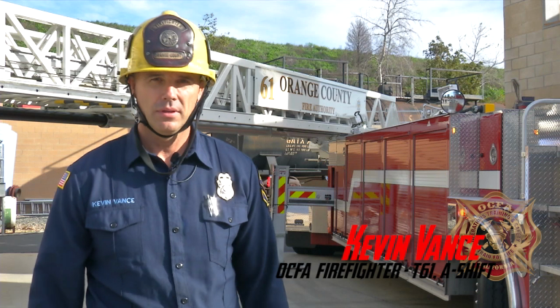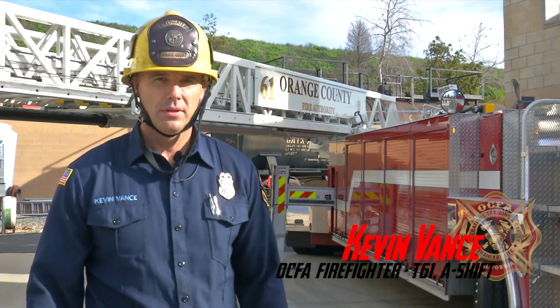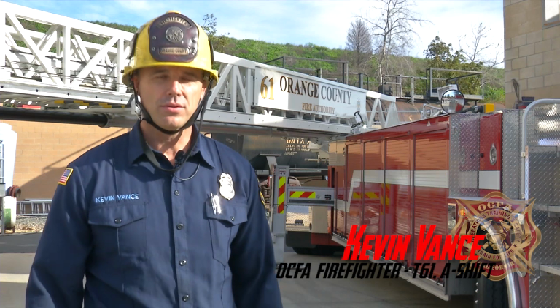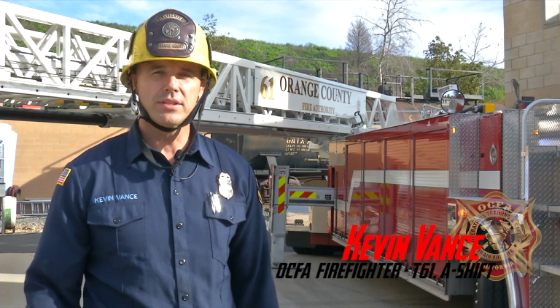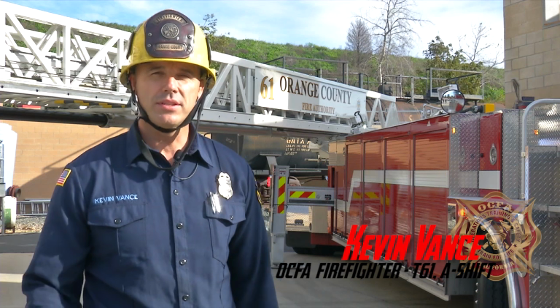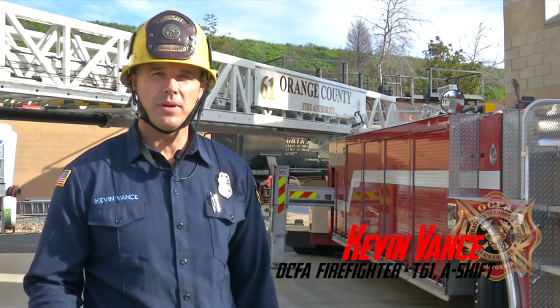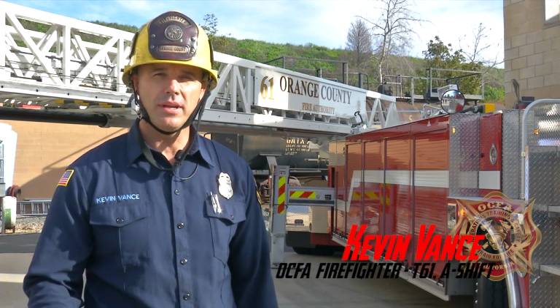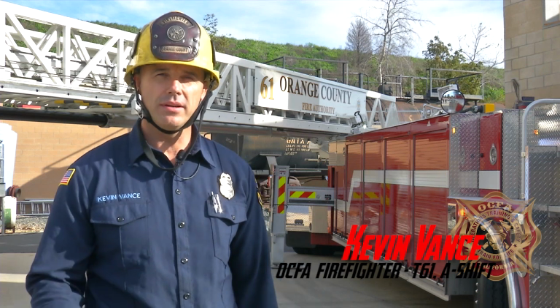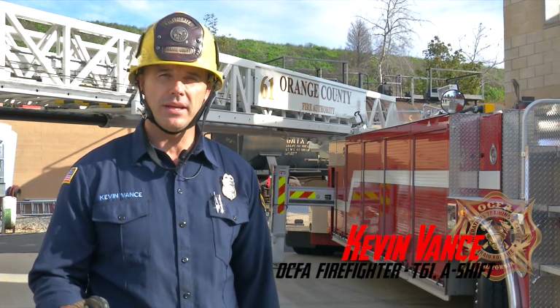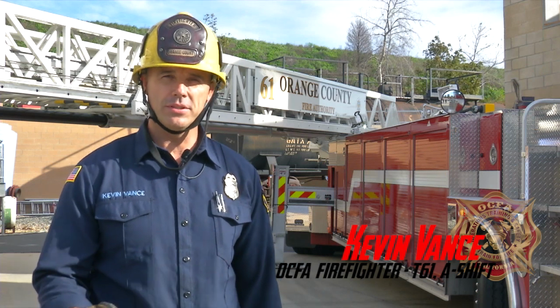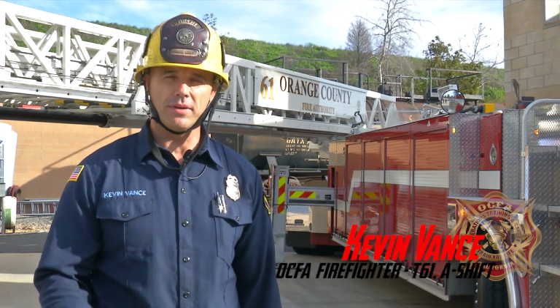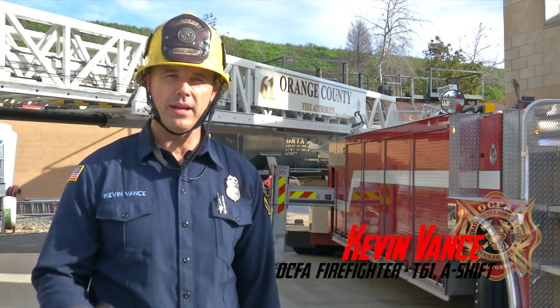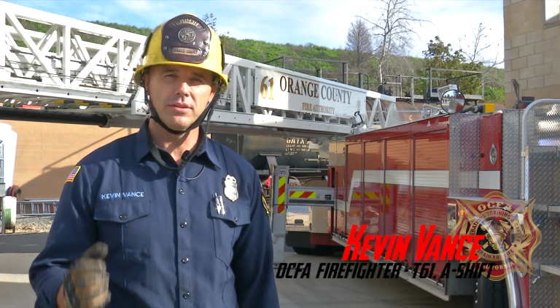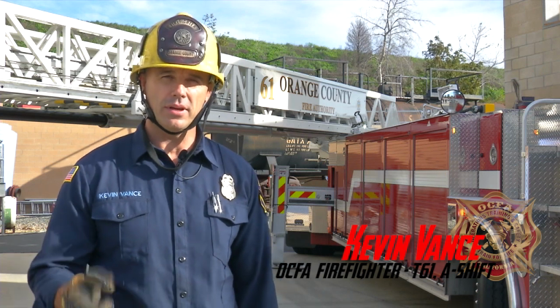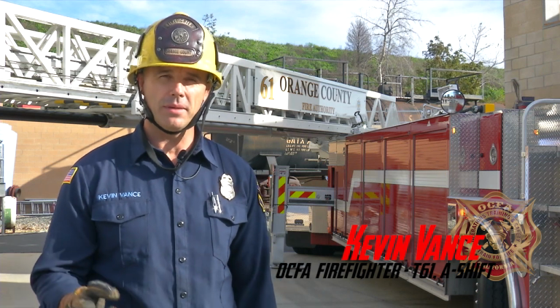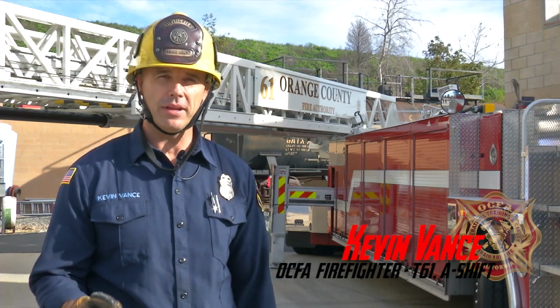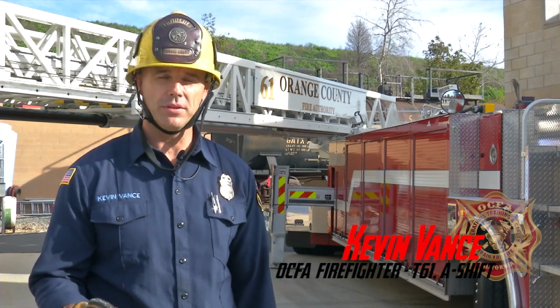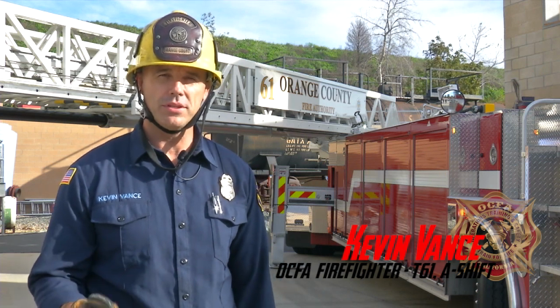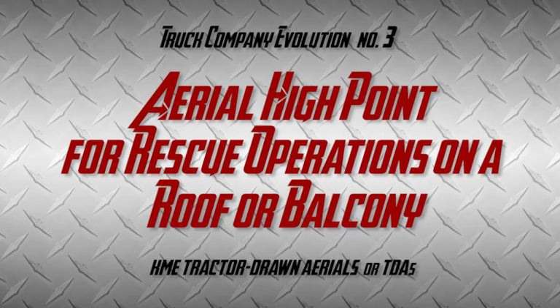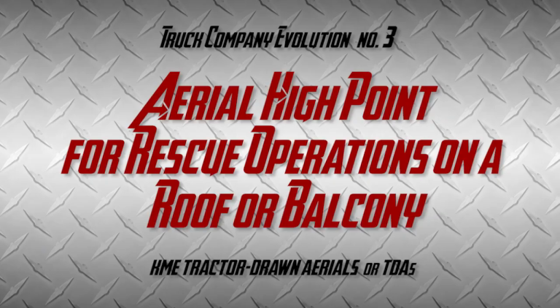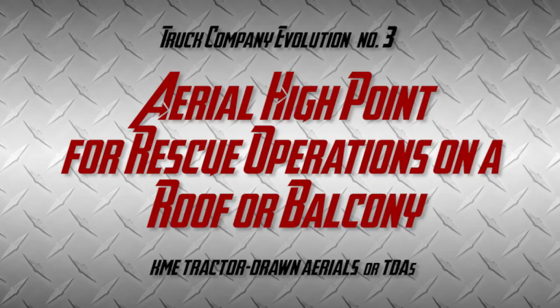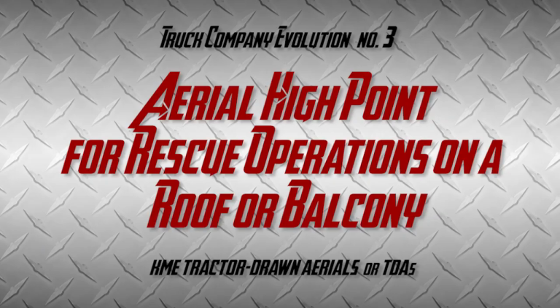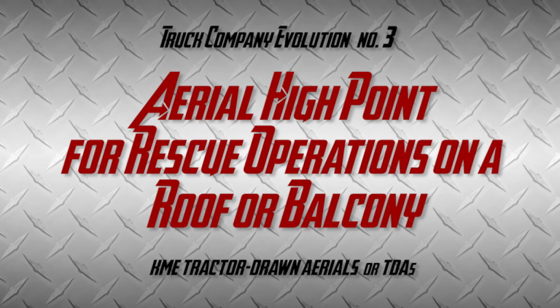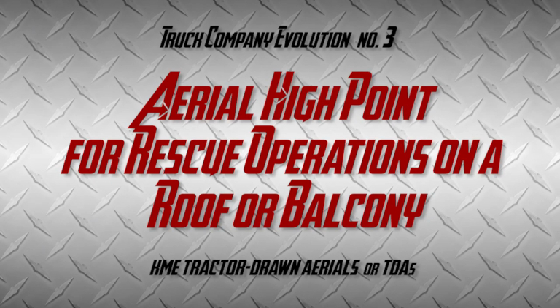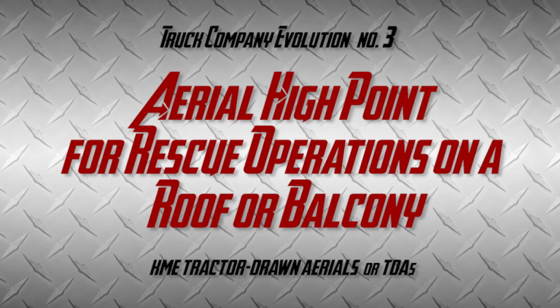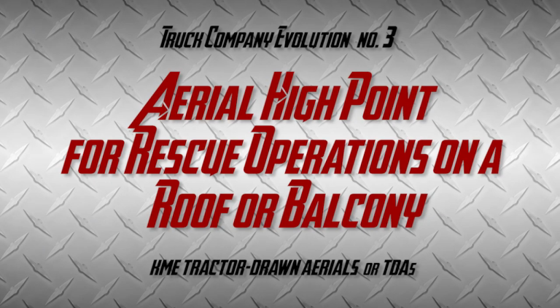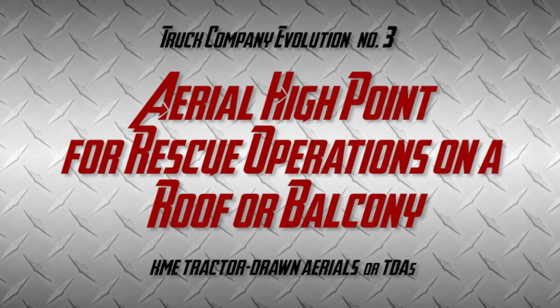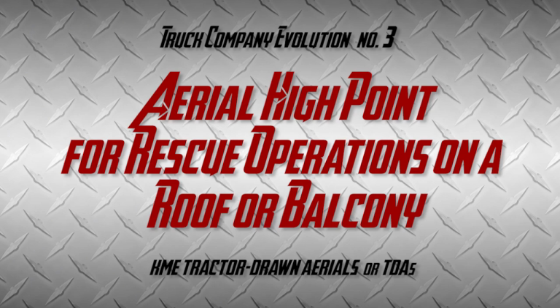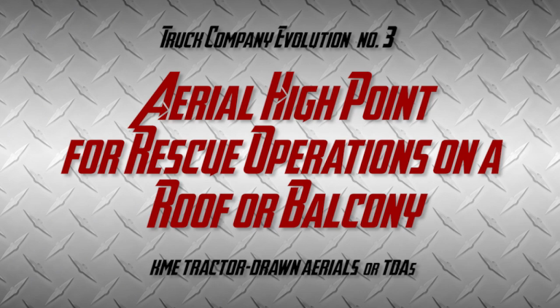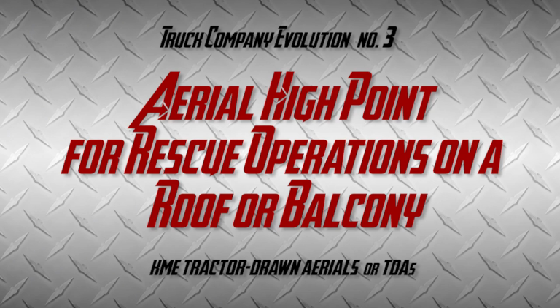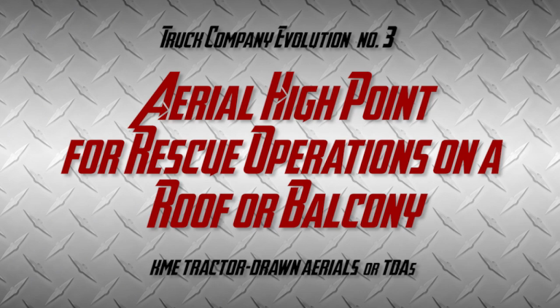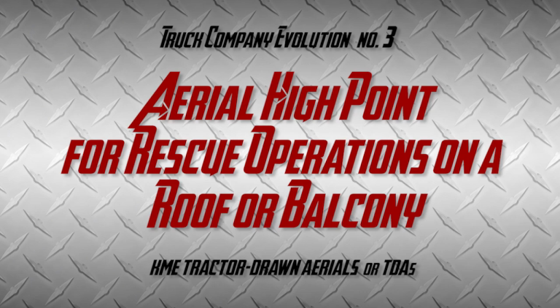Truck 61 here to demonstrate Truck Company Evolution number three: Aerial High Point Operations off the TDA.